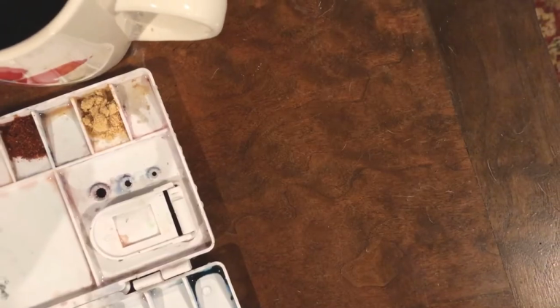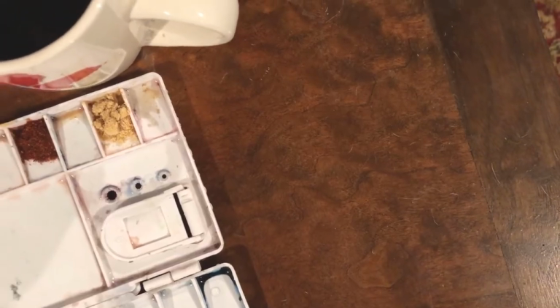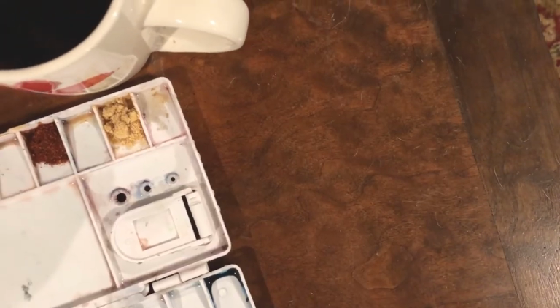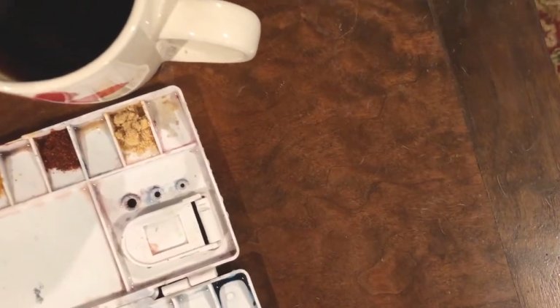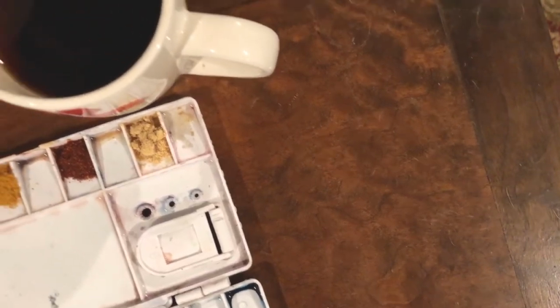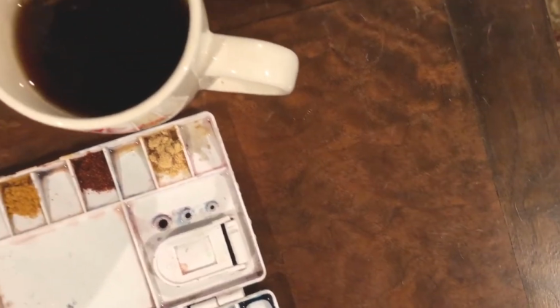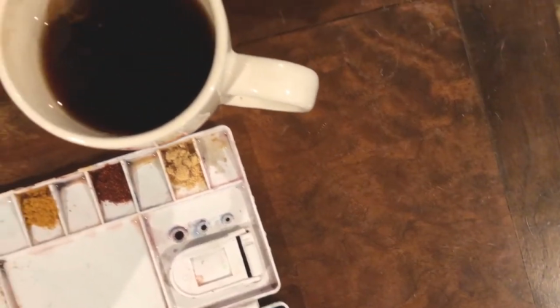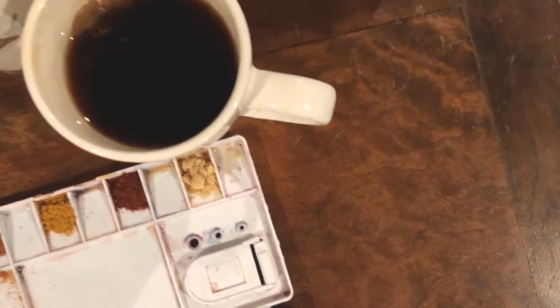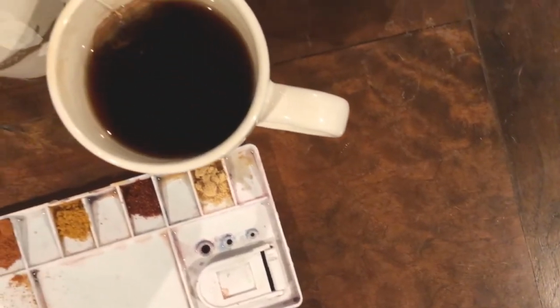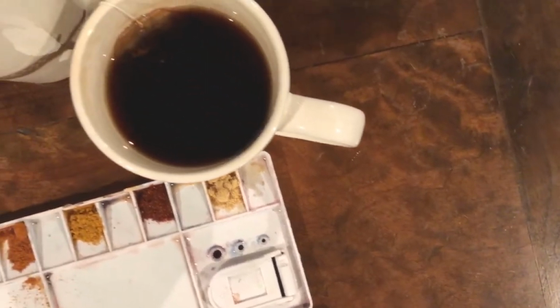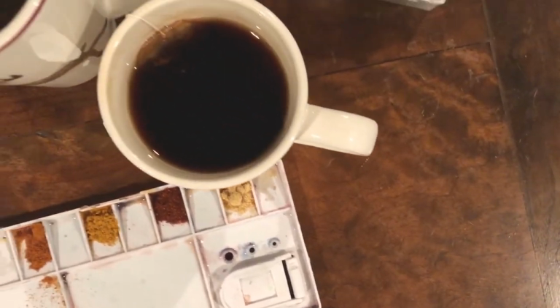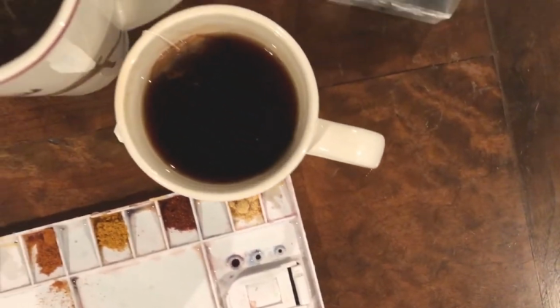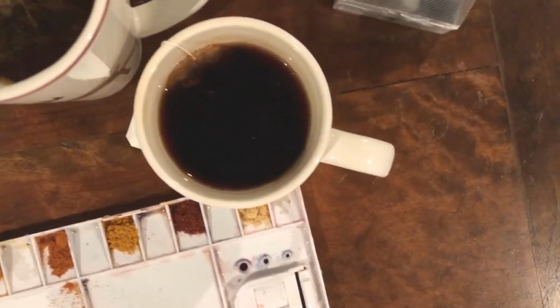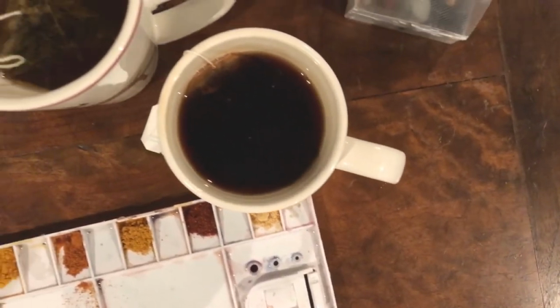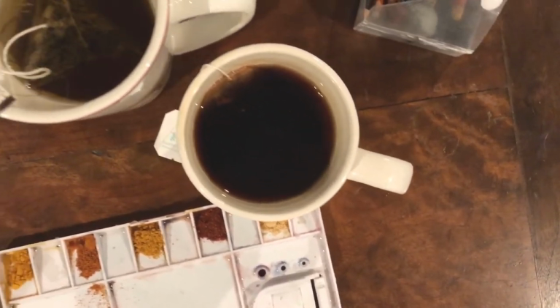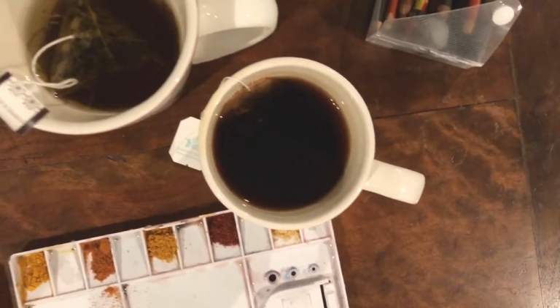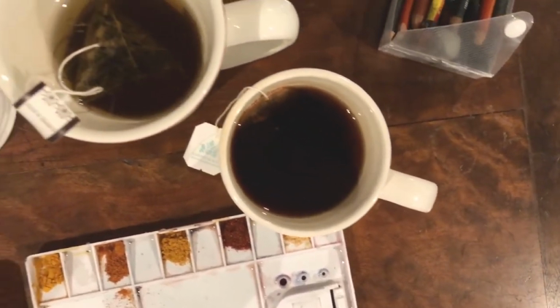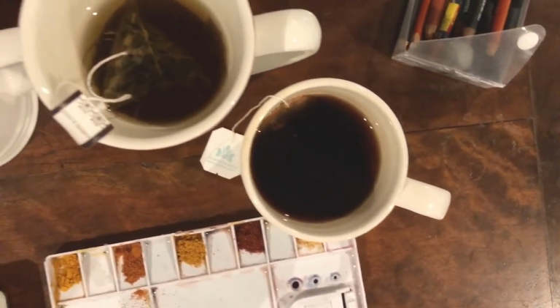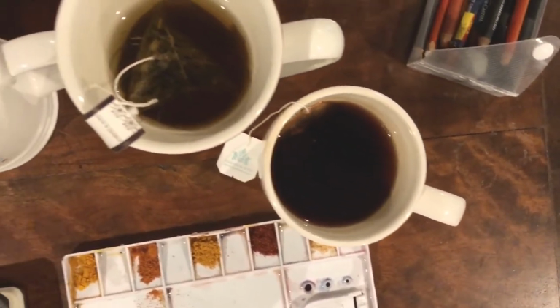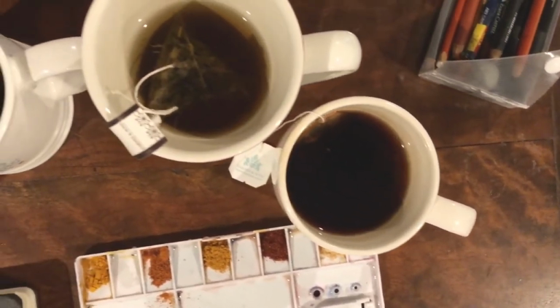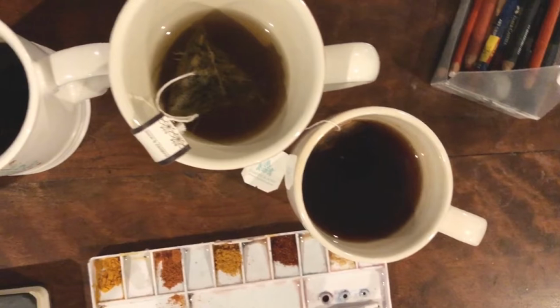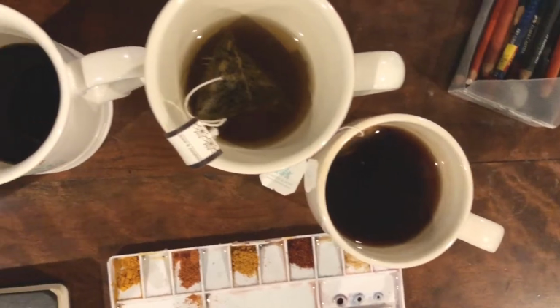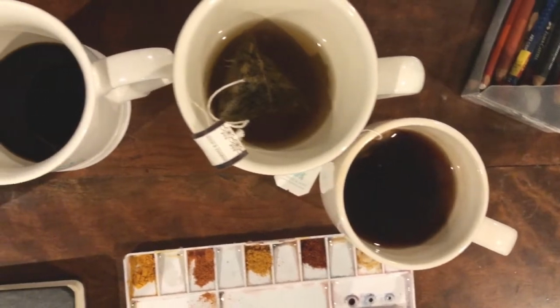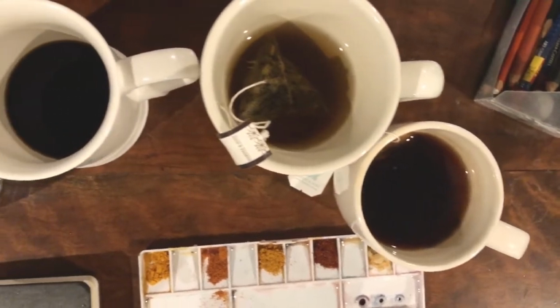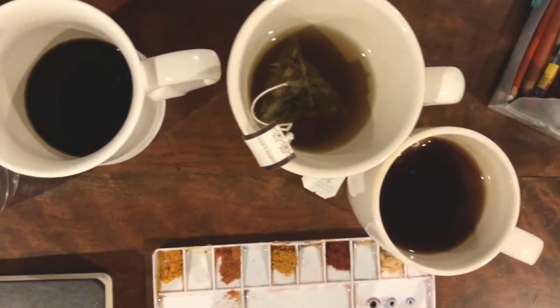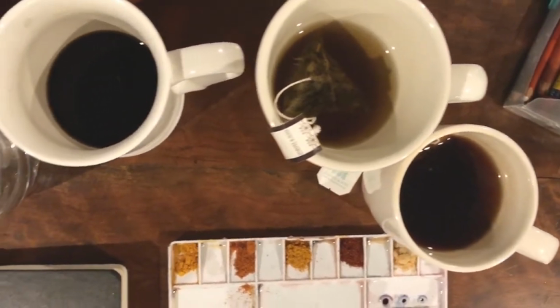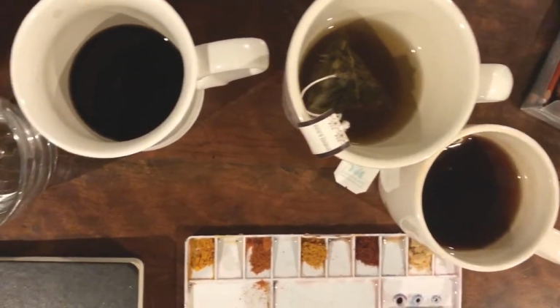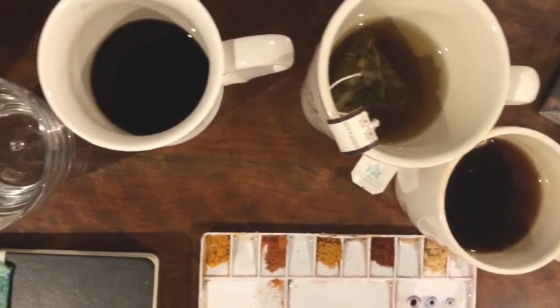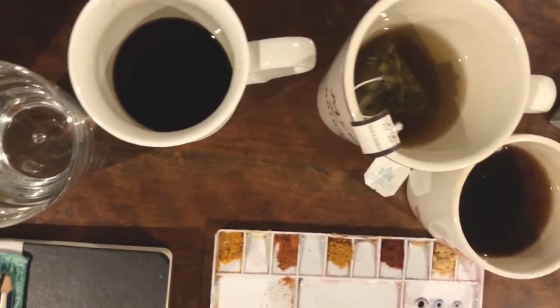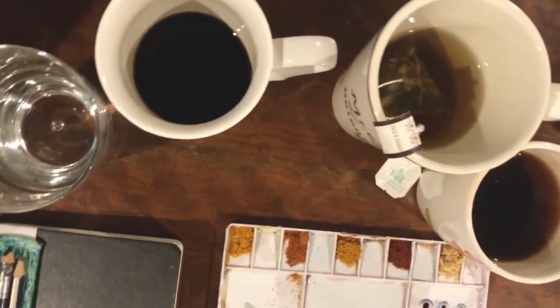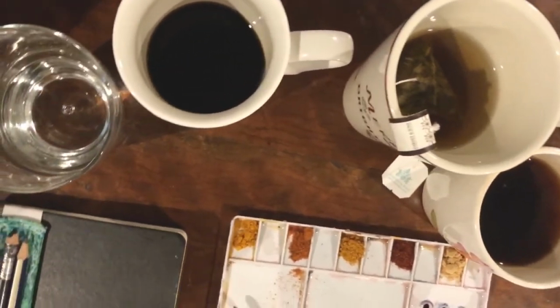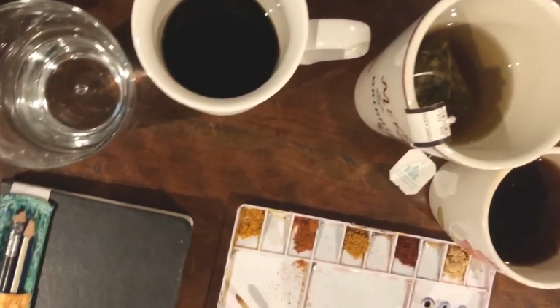I went ahead and got a little bit creative. I brewed an Earl Grey tea, a green tea, and let's be real, that's my coffee from this morning.